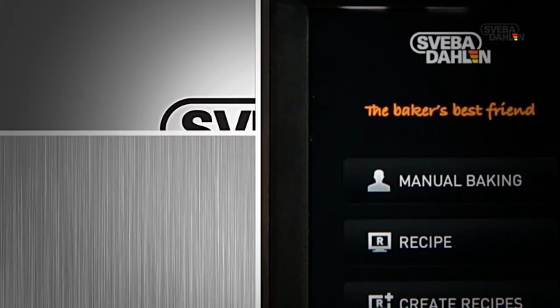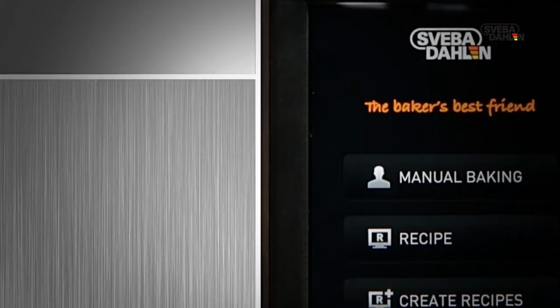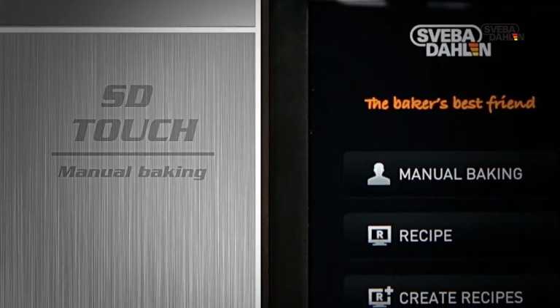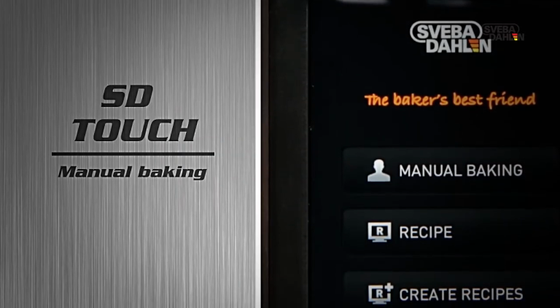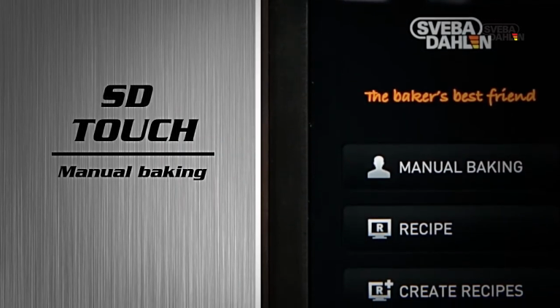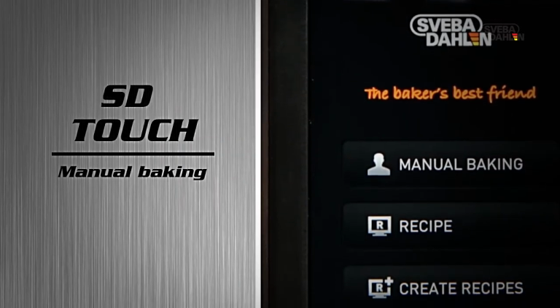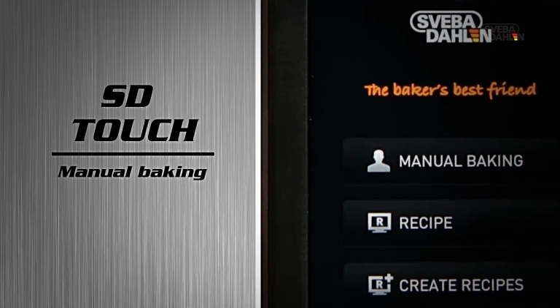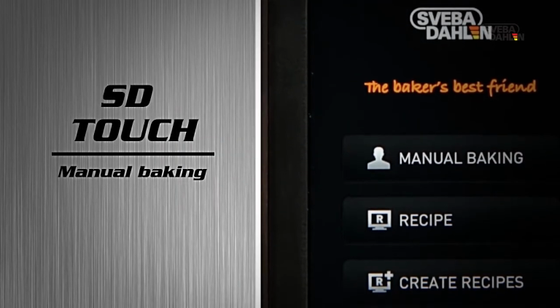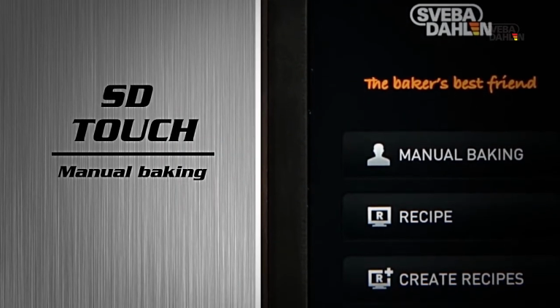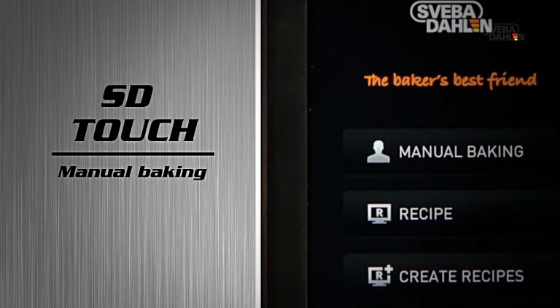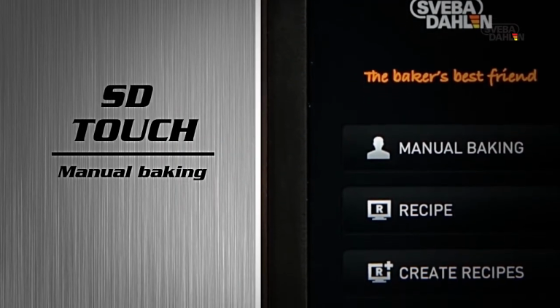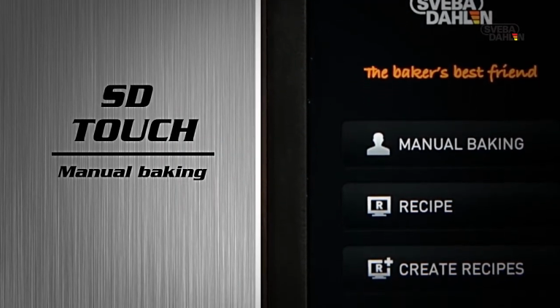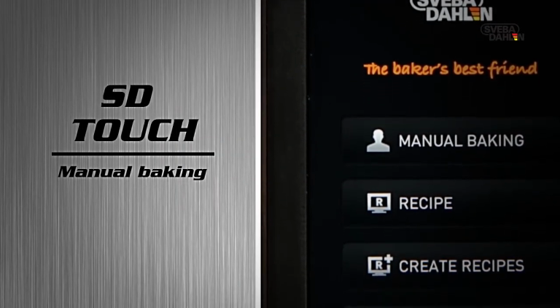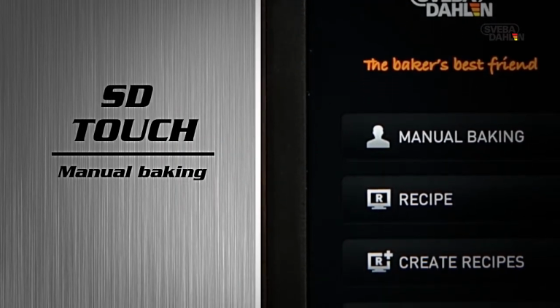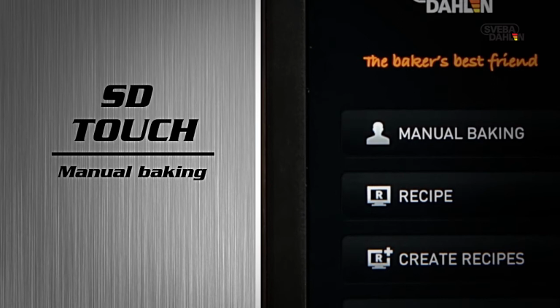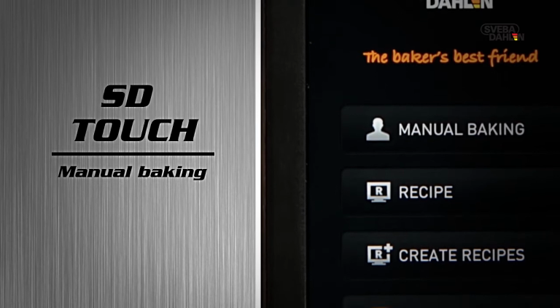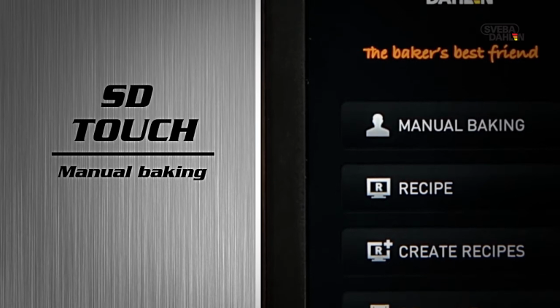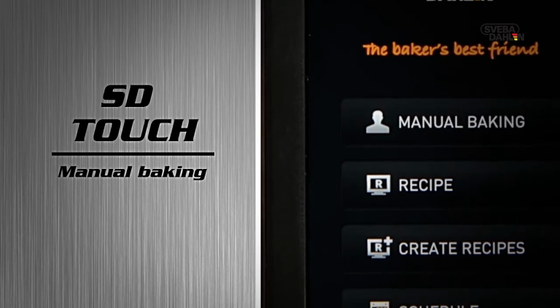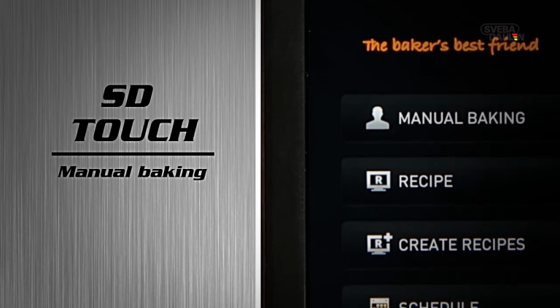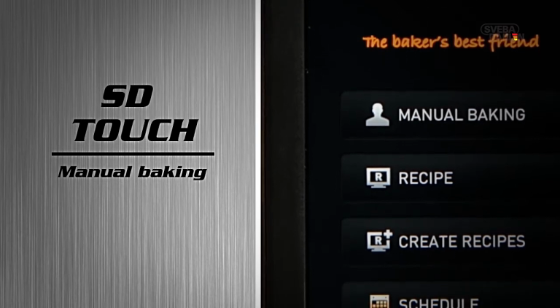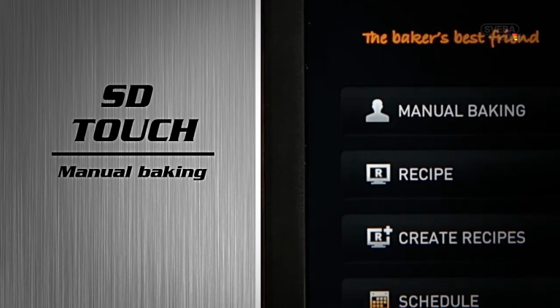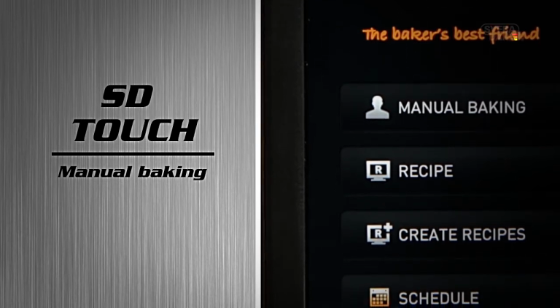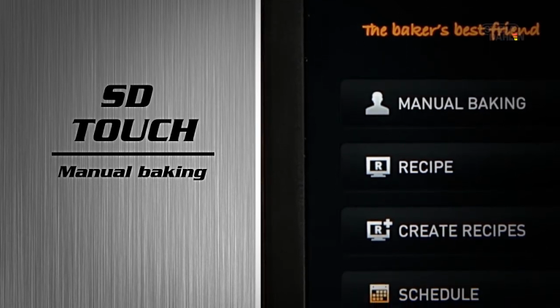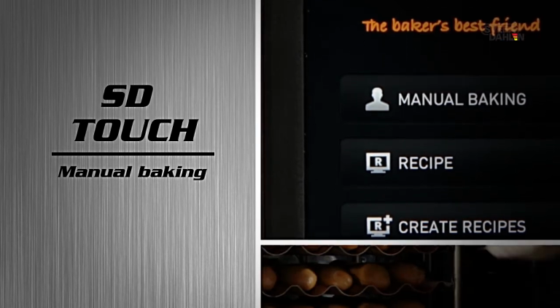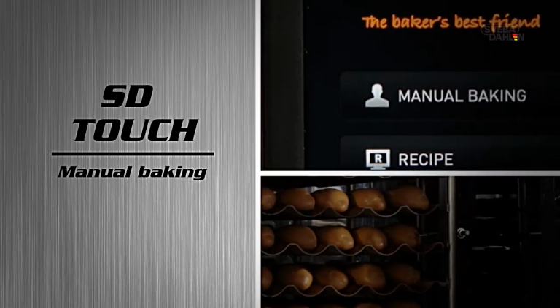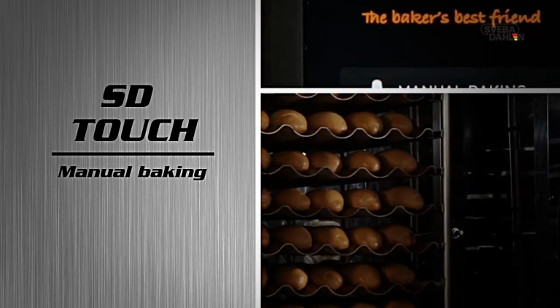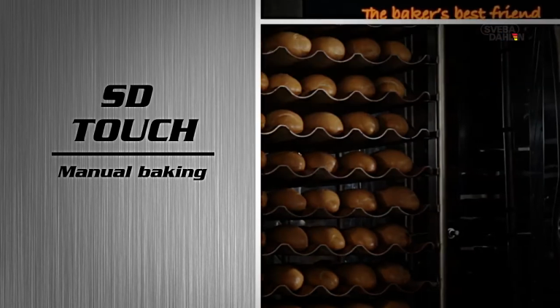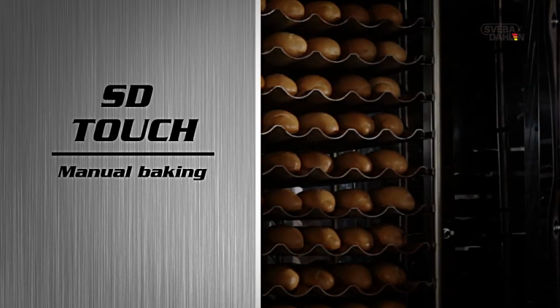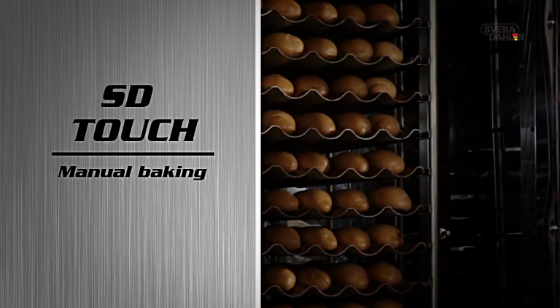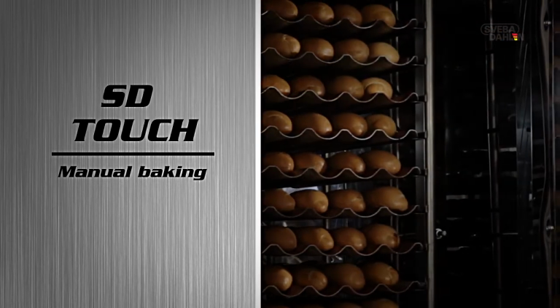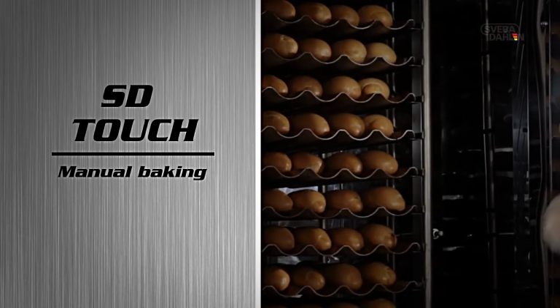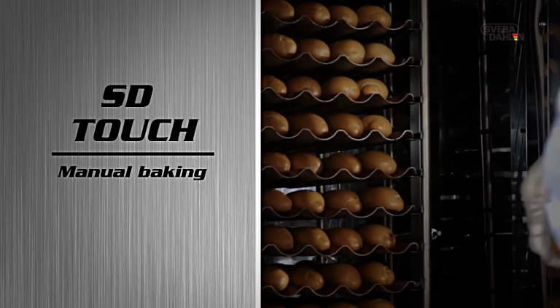Of course you can set an oven with SD touch manually. The only difference is that it's much easier than usual.